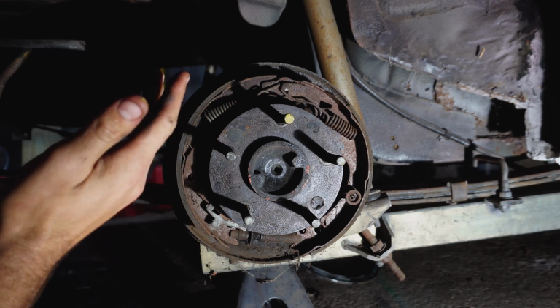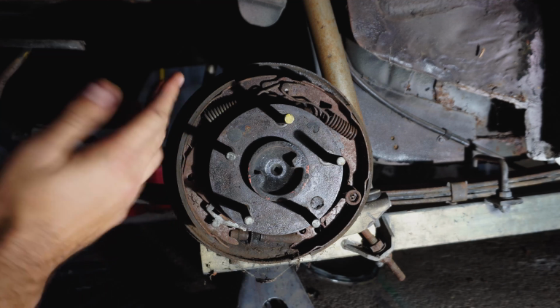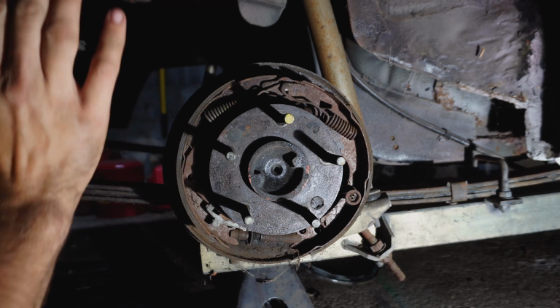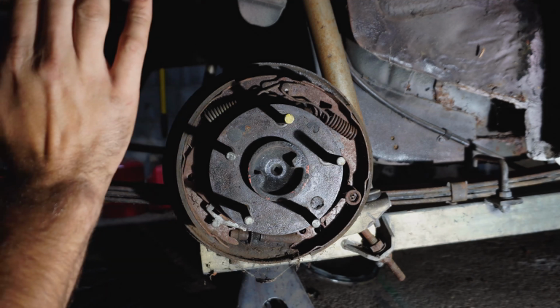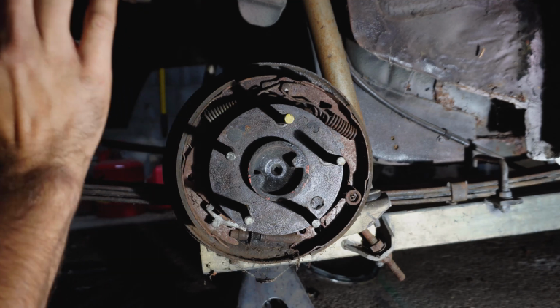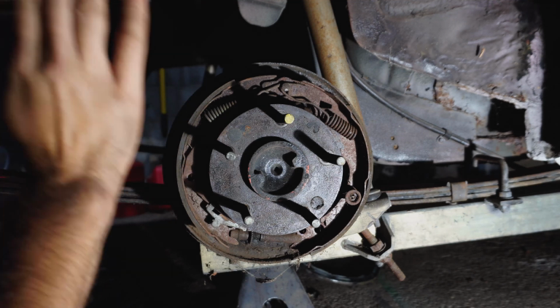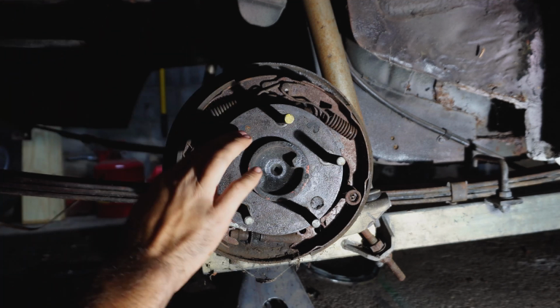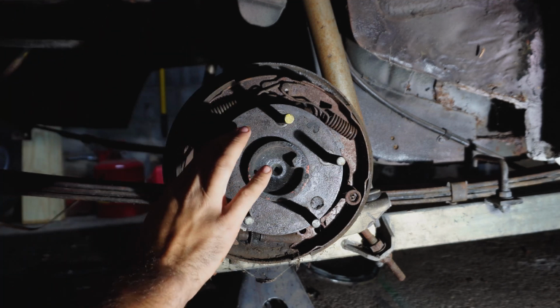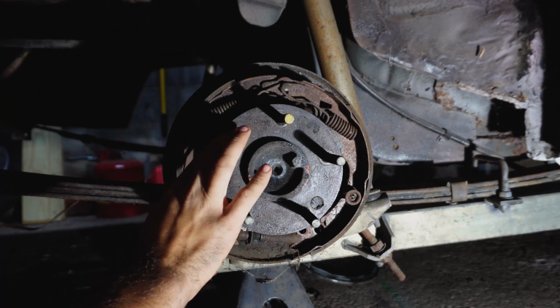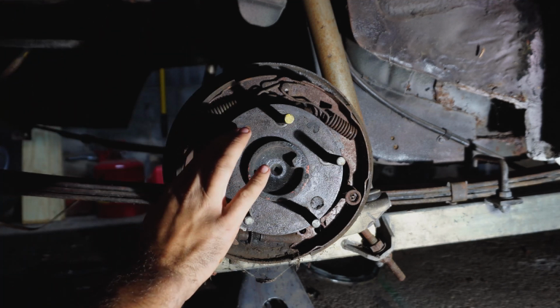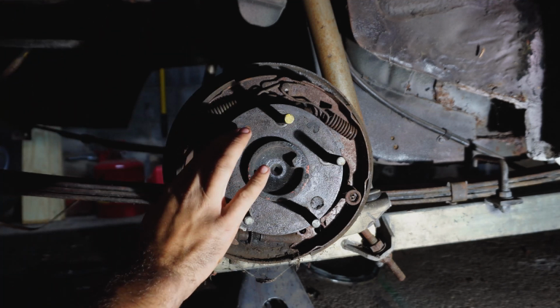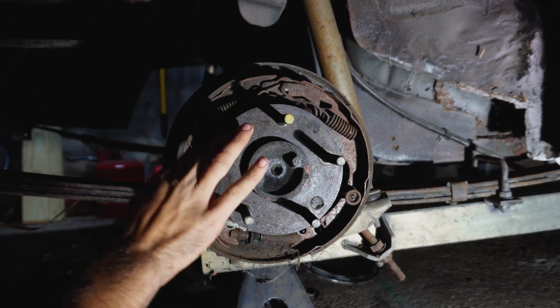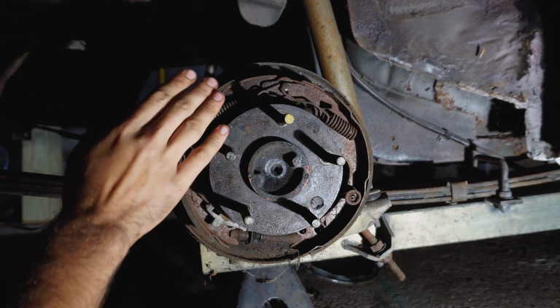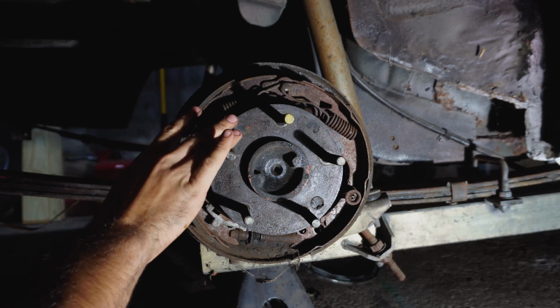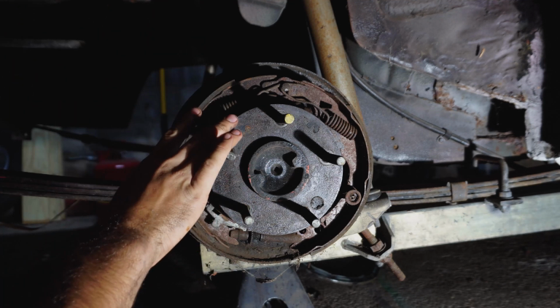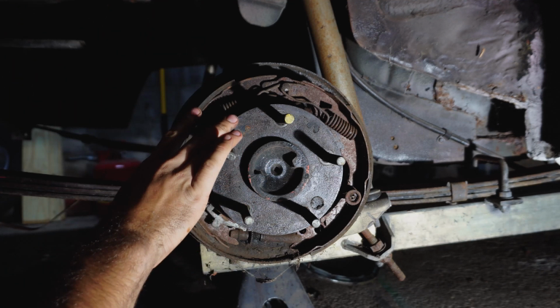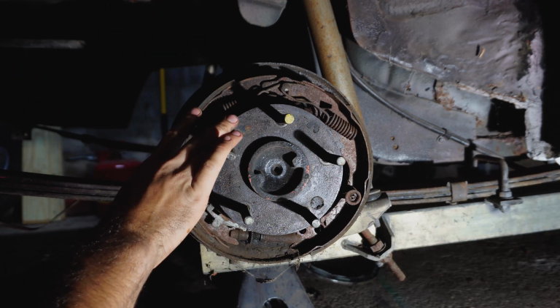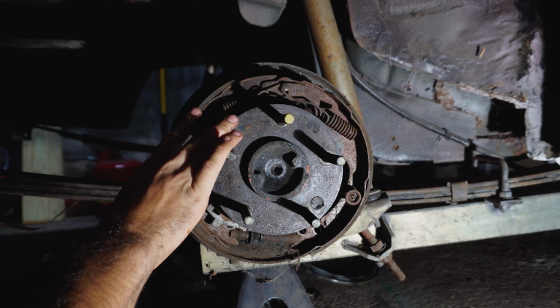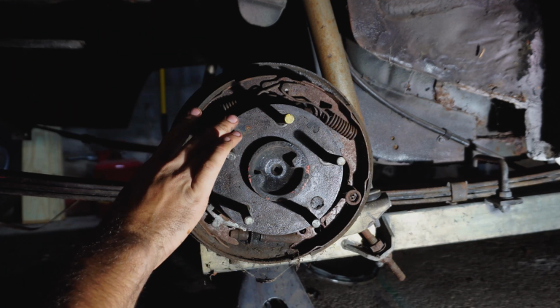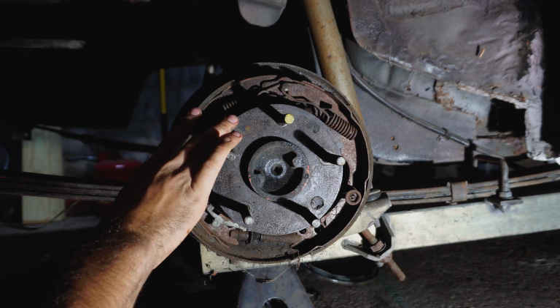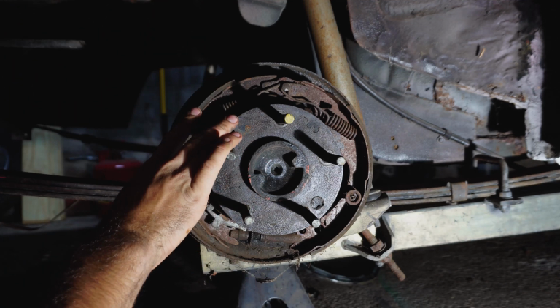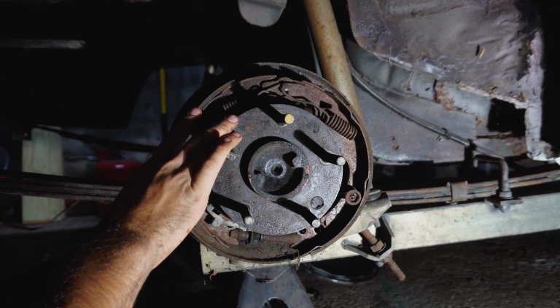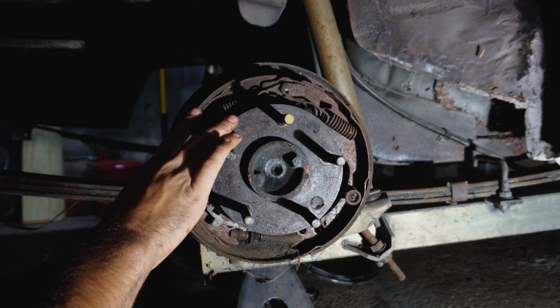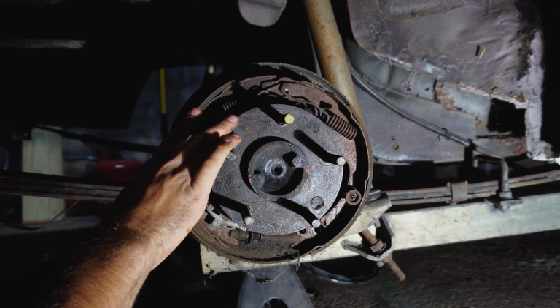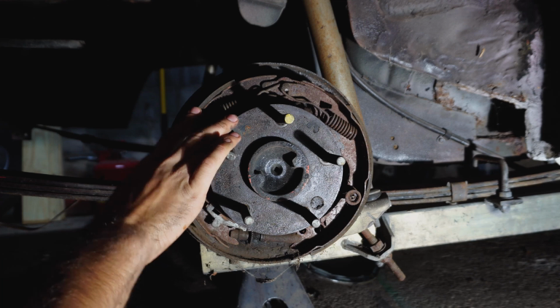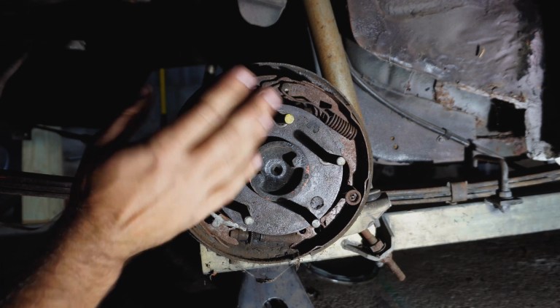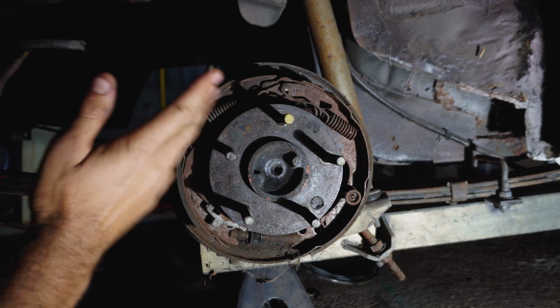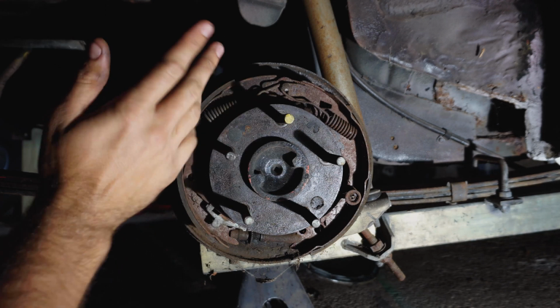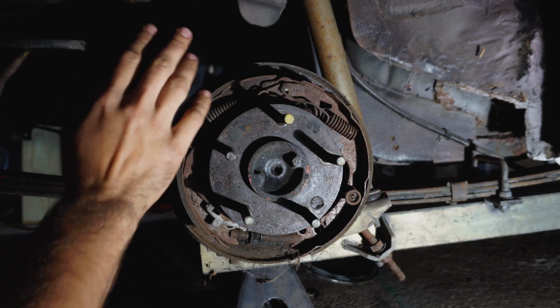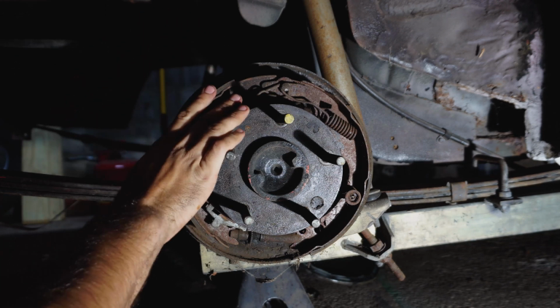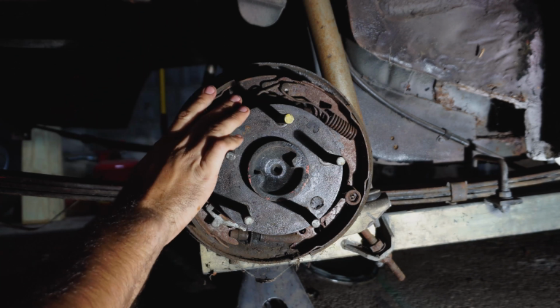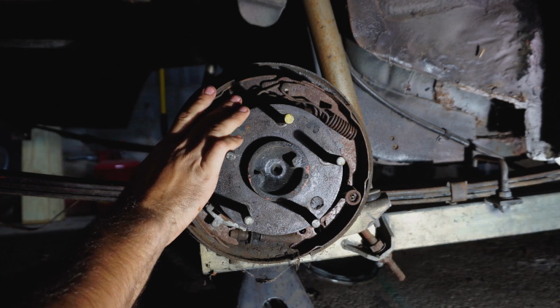This was an old eighth-mile drag car so that makes sense for this. But most cars are gonna be like 2.73, something like that.